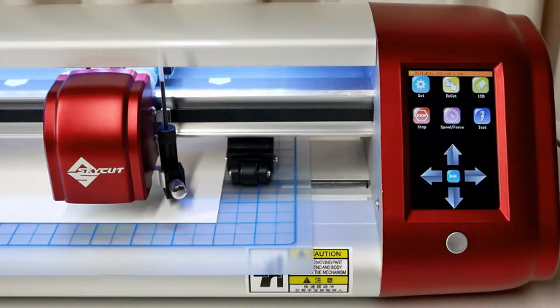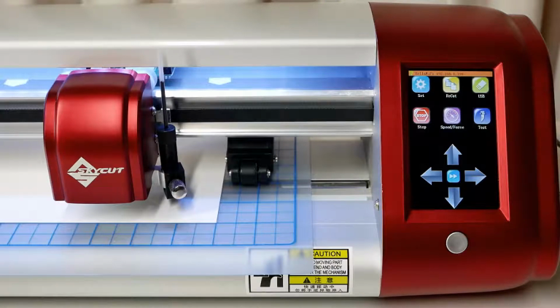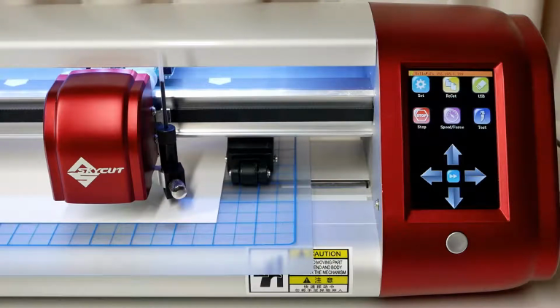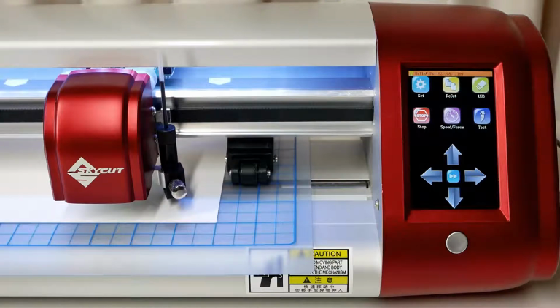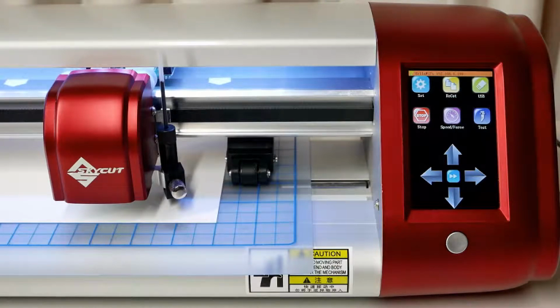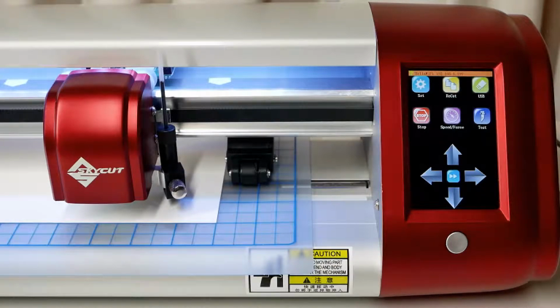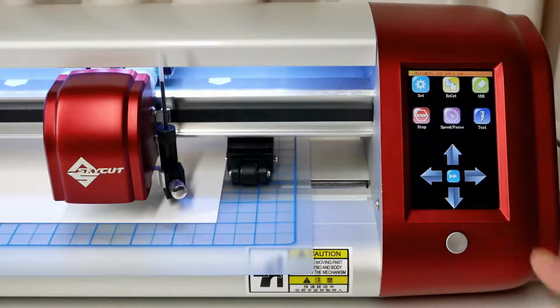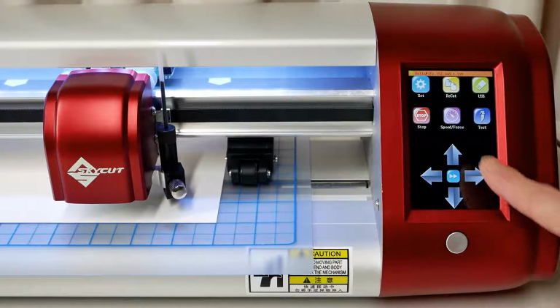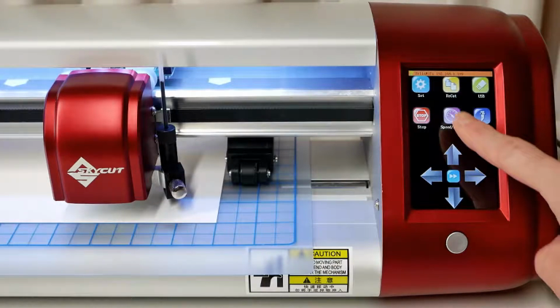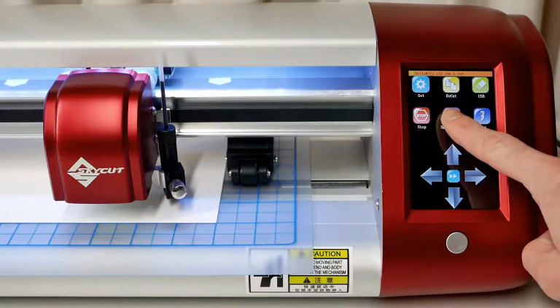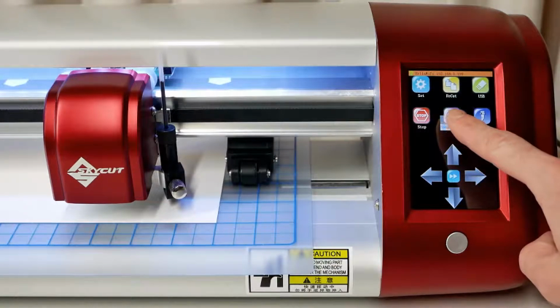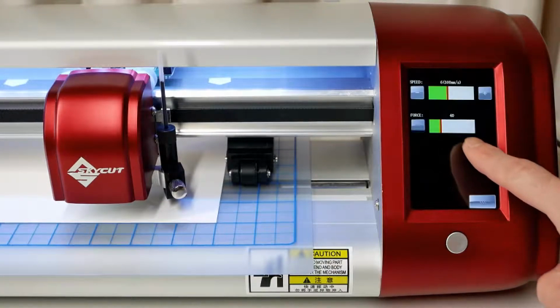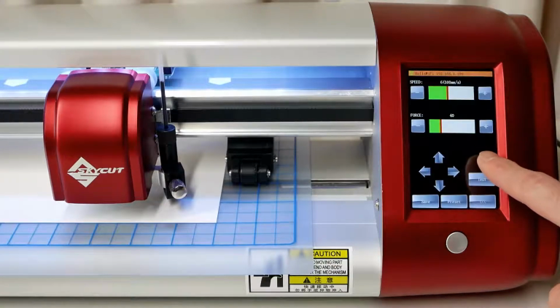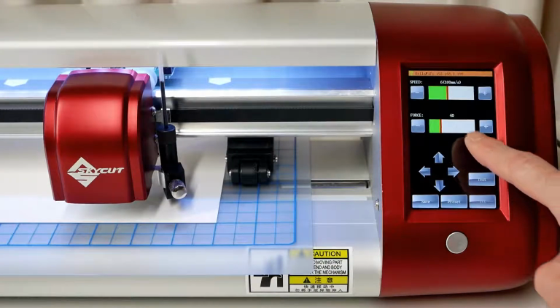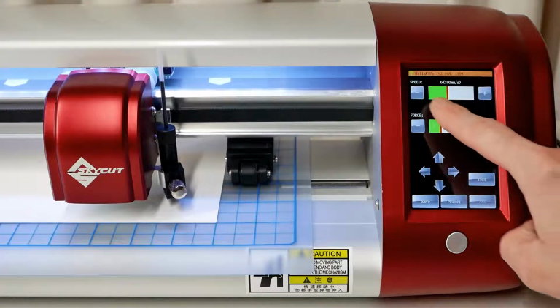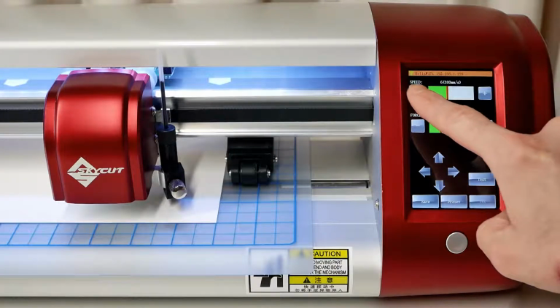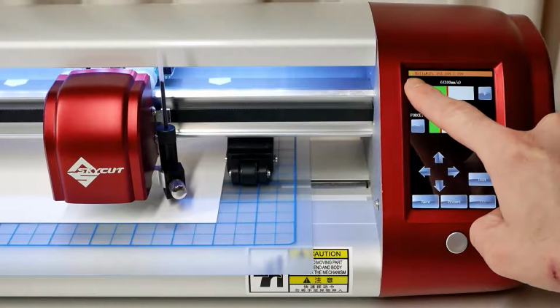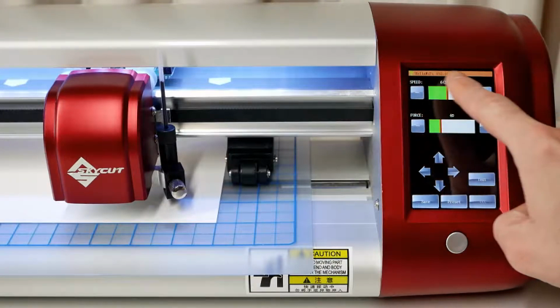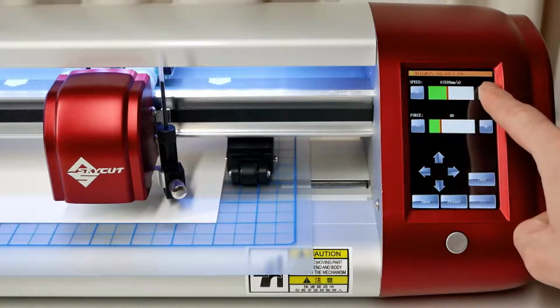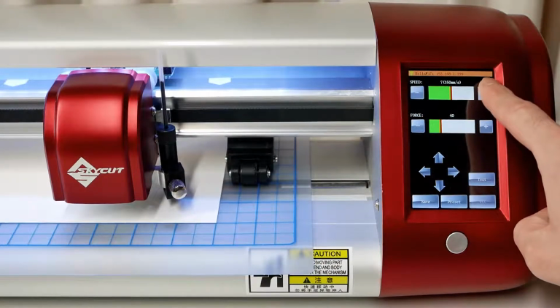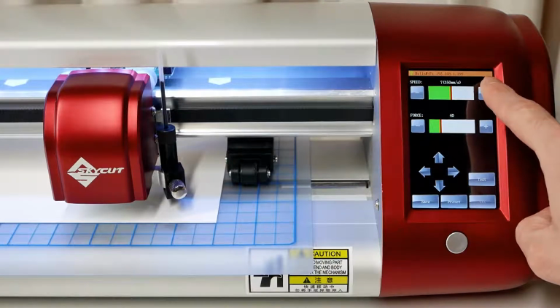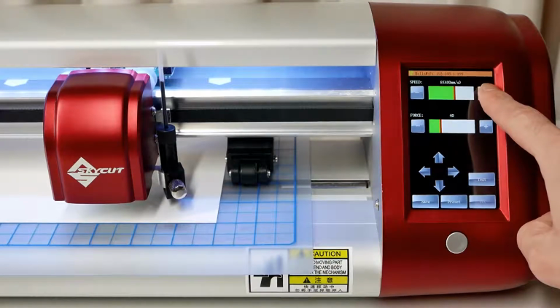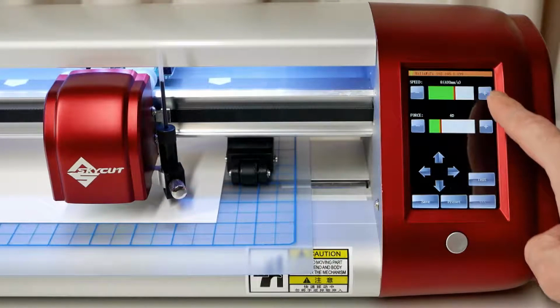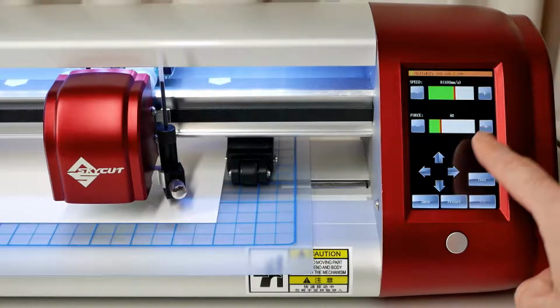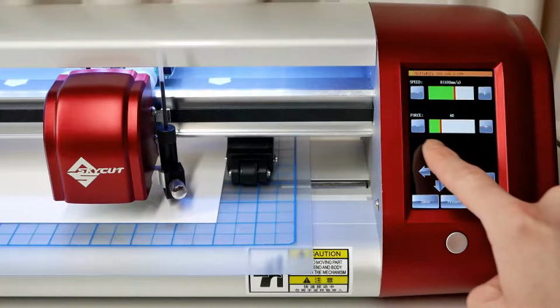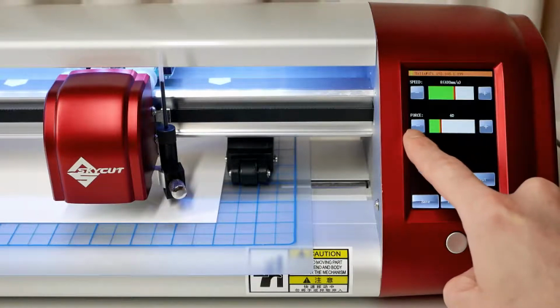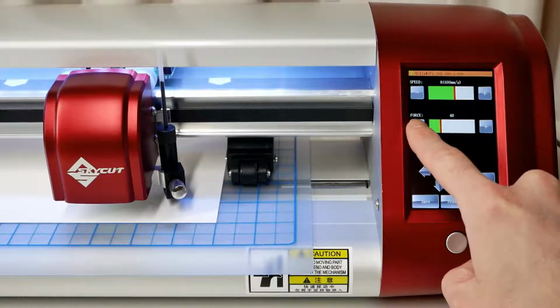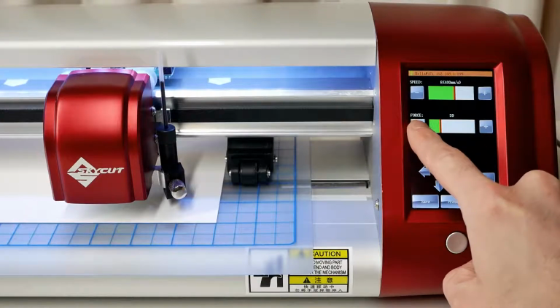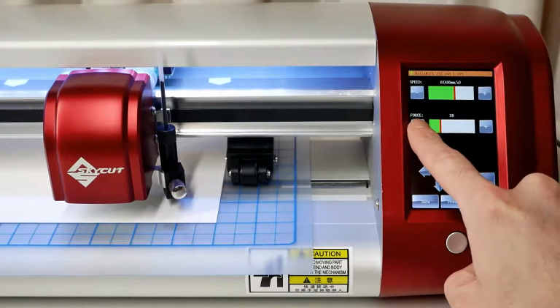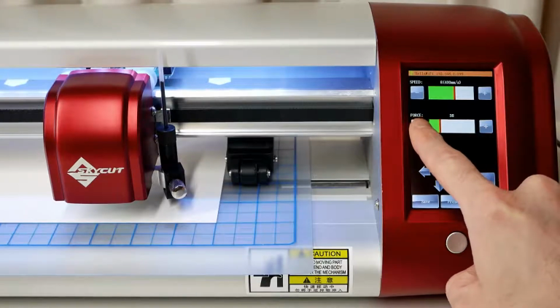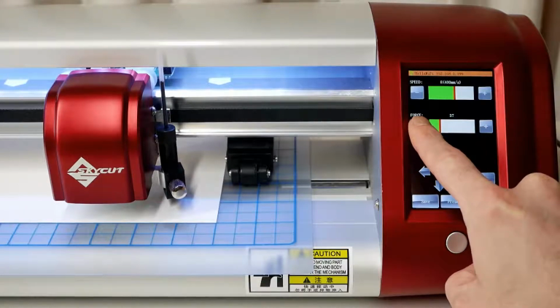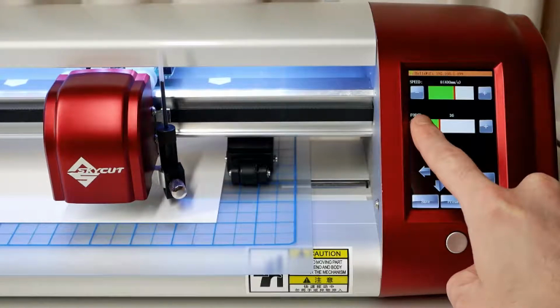Let's start by setting appropriate speed and force settings for the test pen. Set speed to 8 and set force to 30.